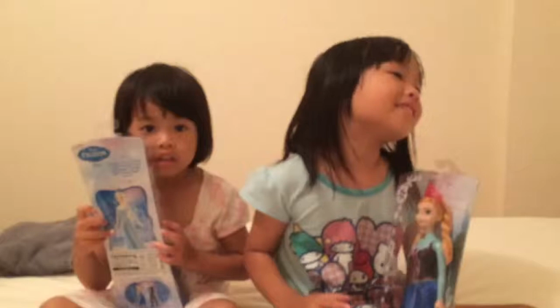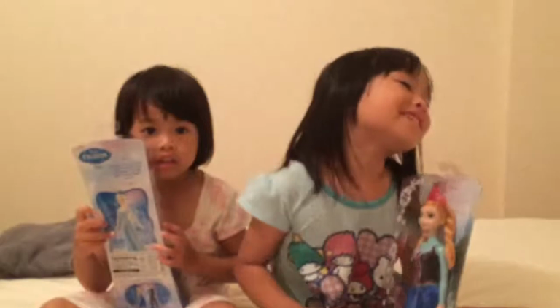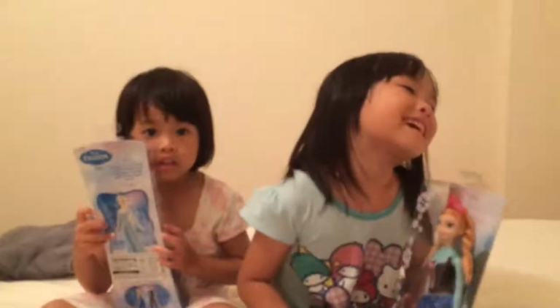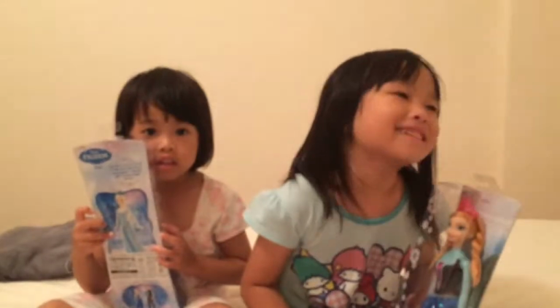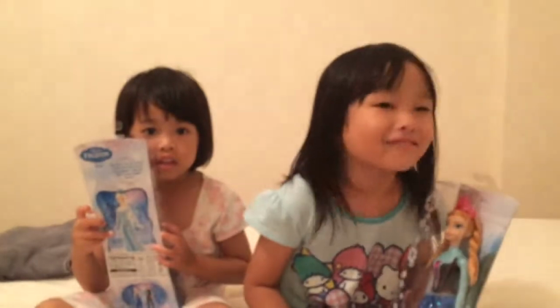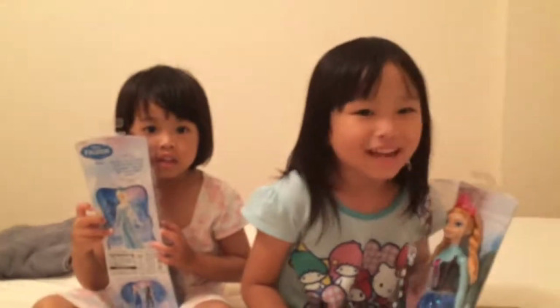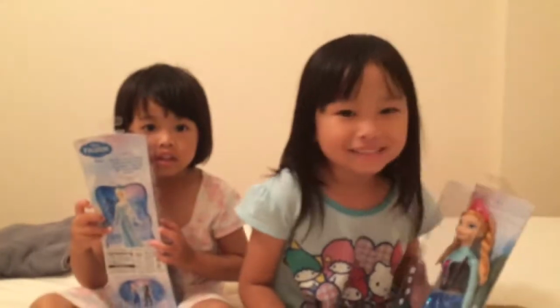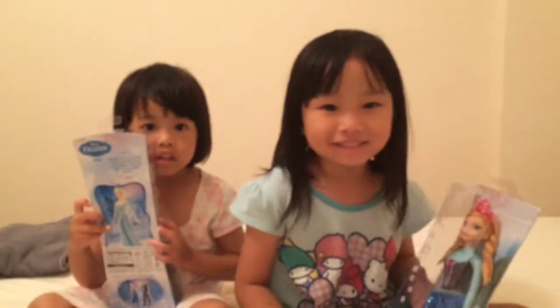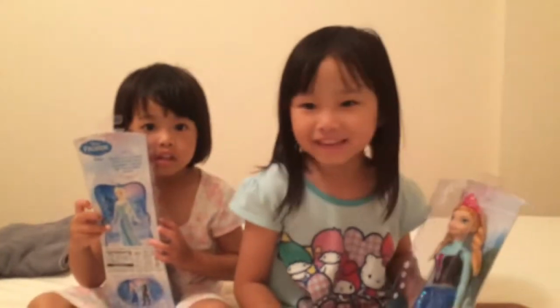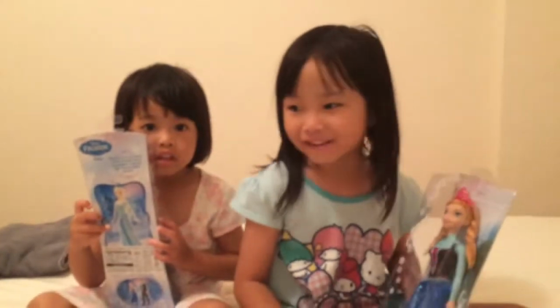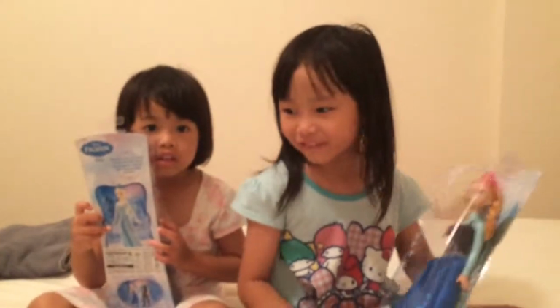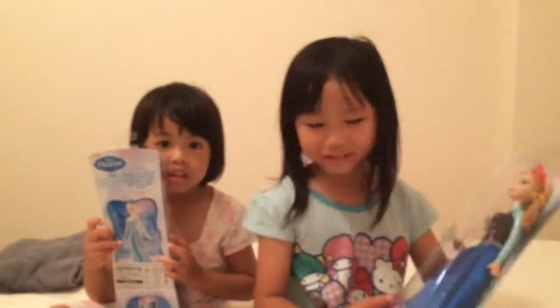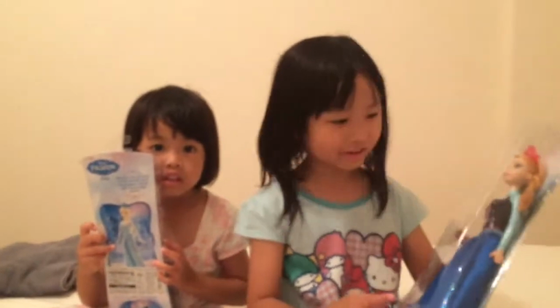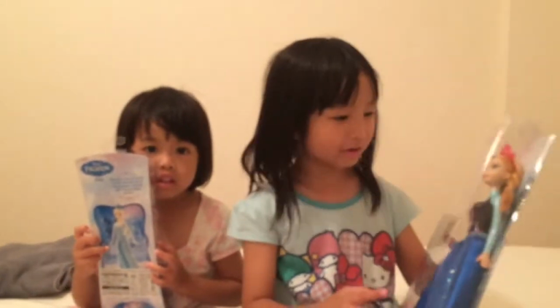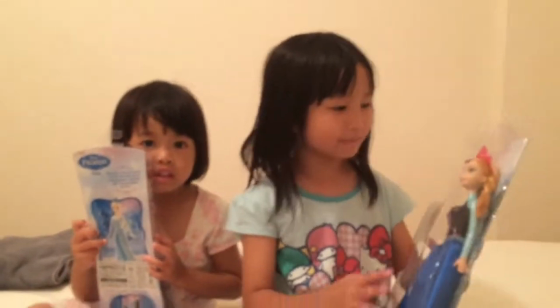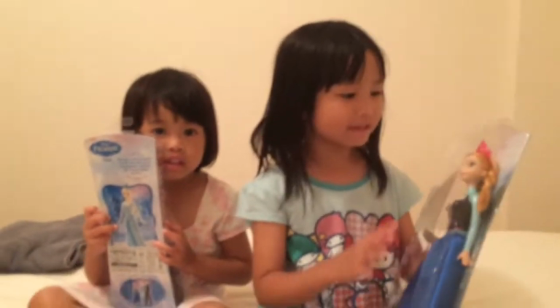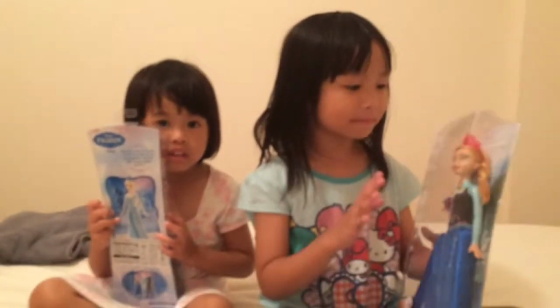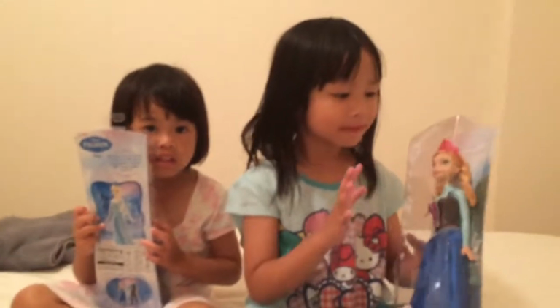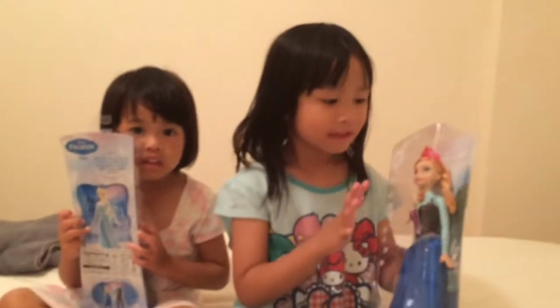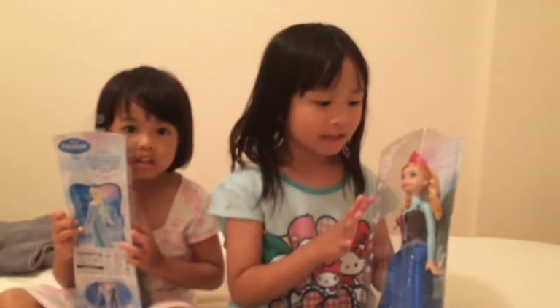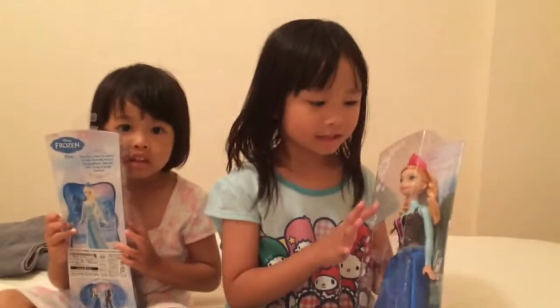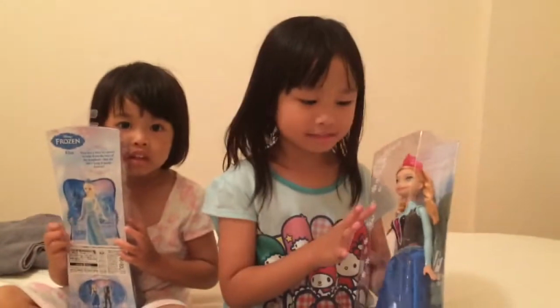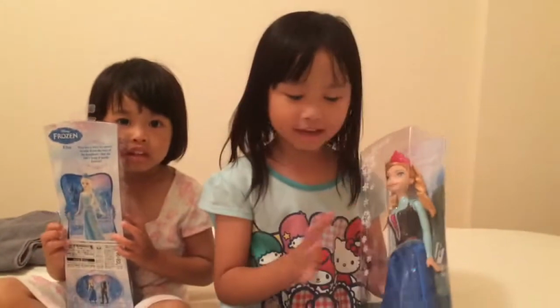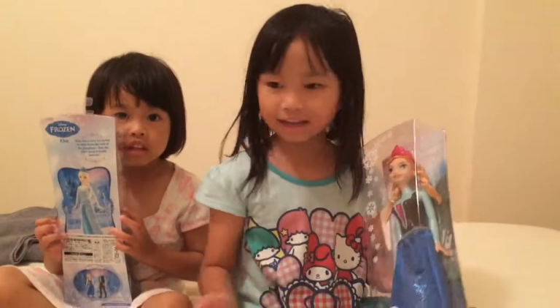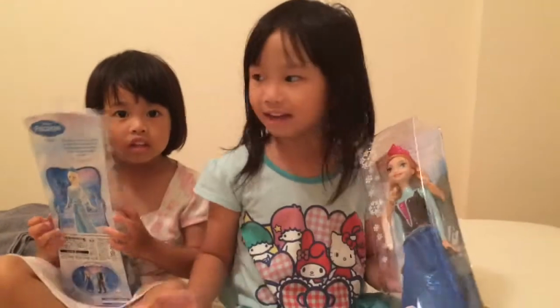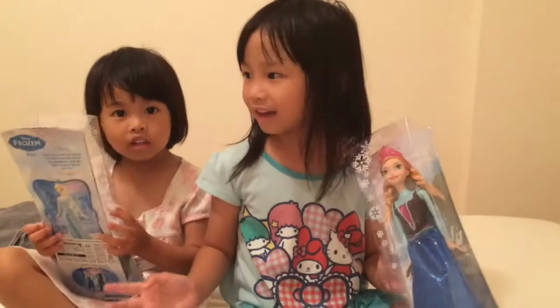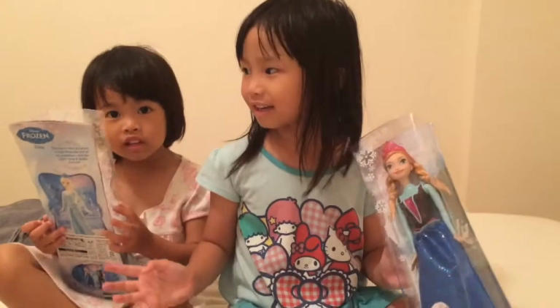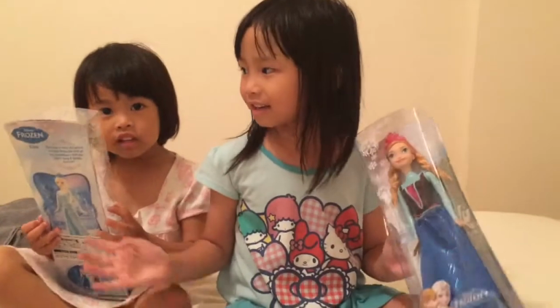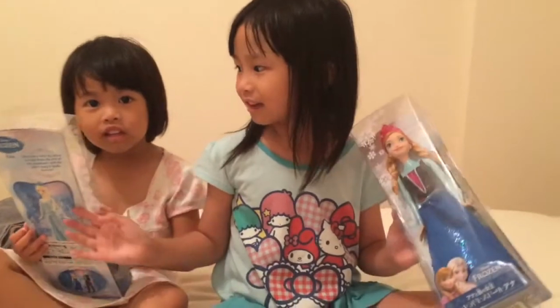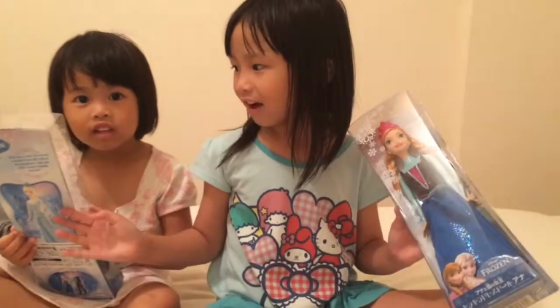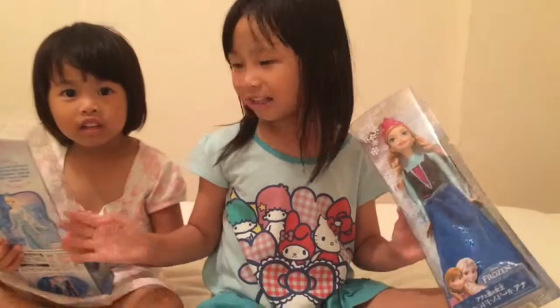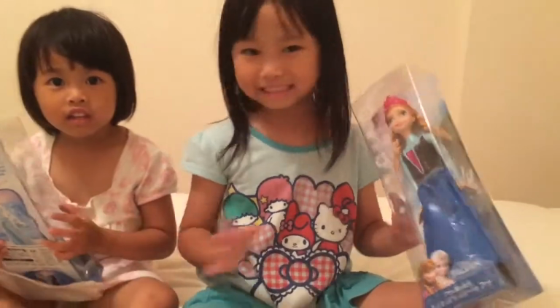Hello Rikas and Friends. Today we're going to open up Elsa and Anna dolls.